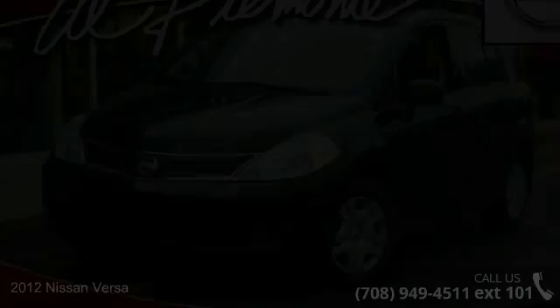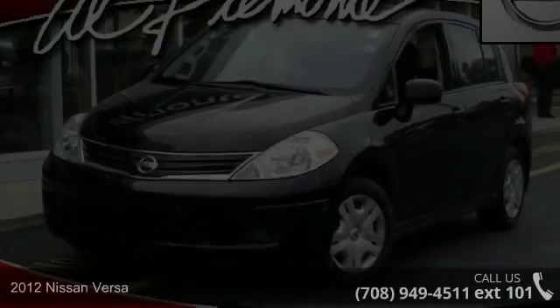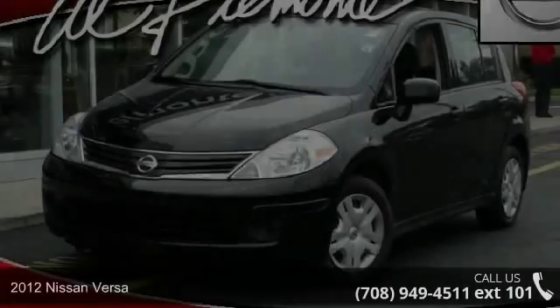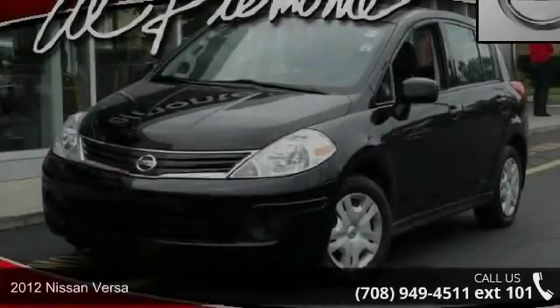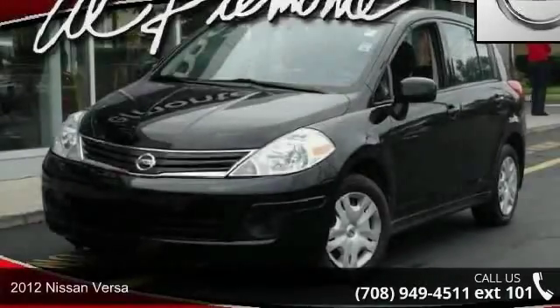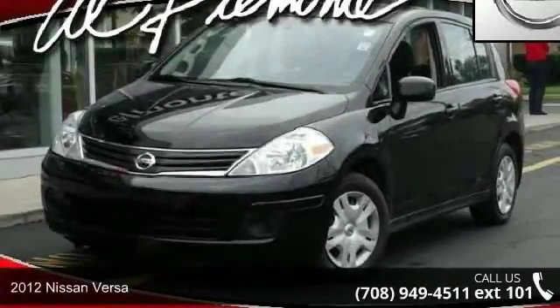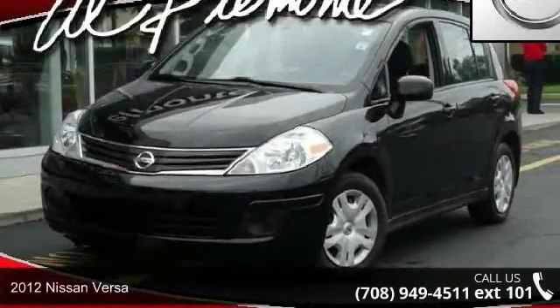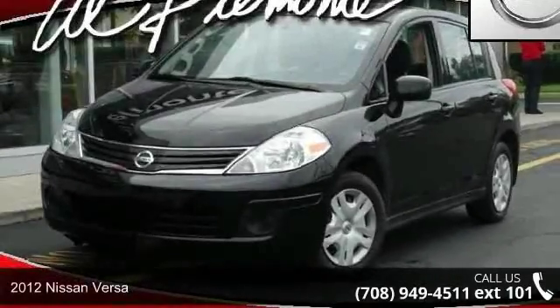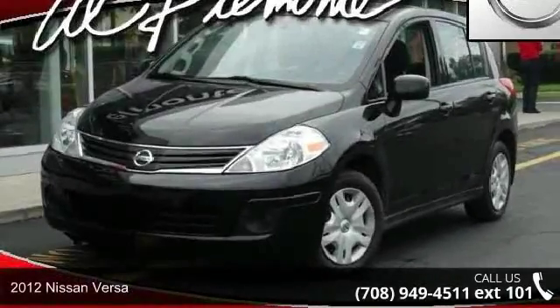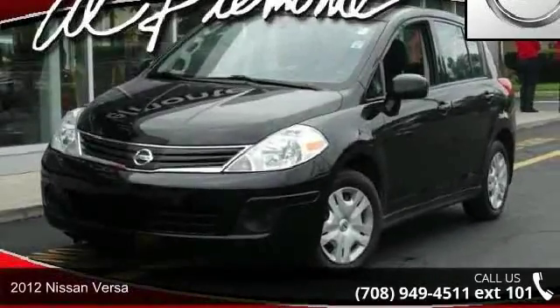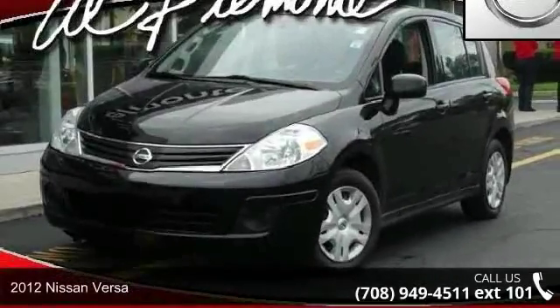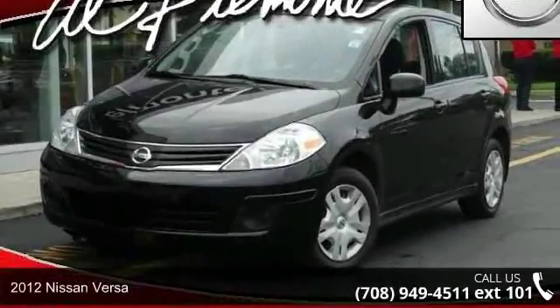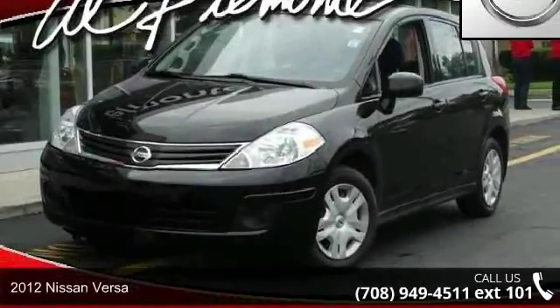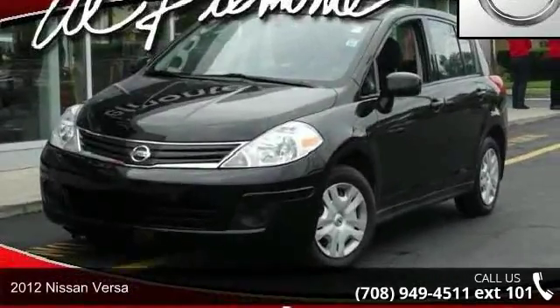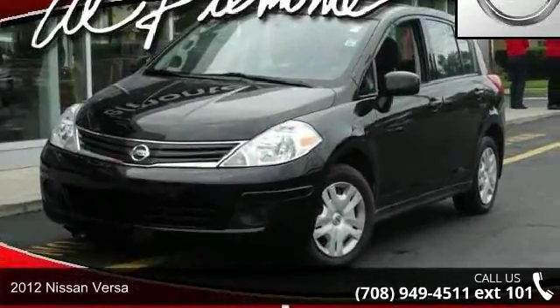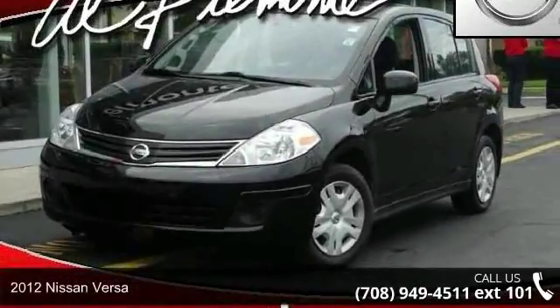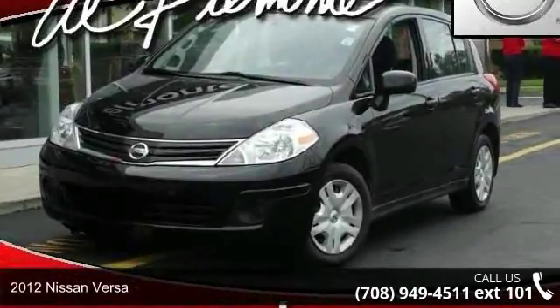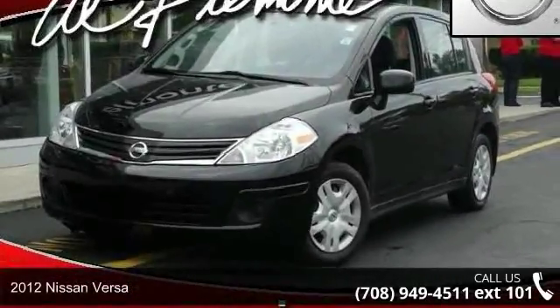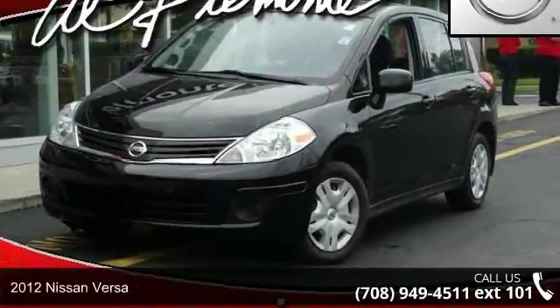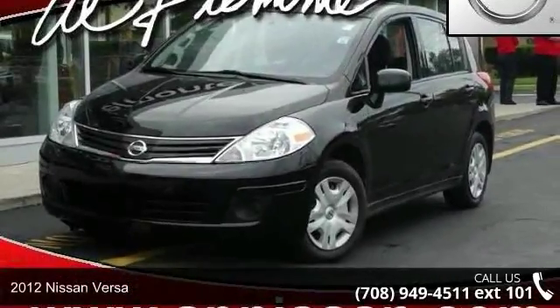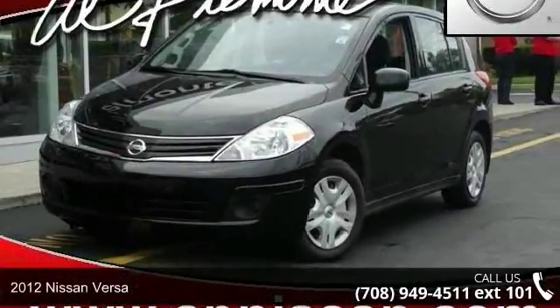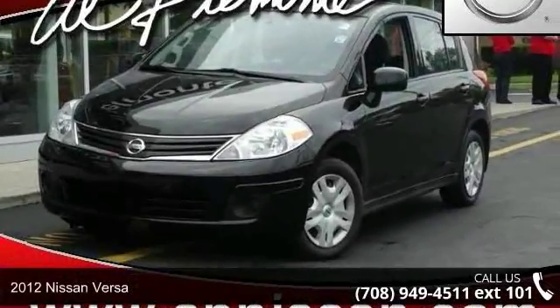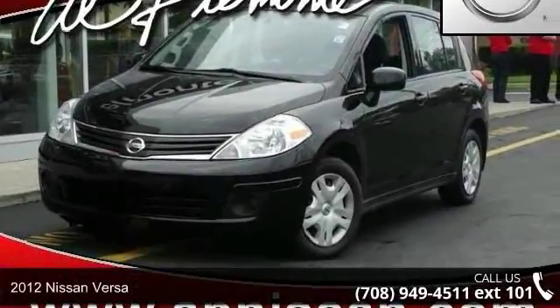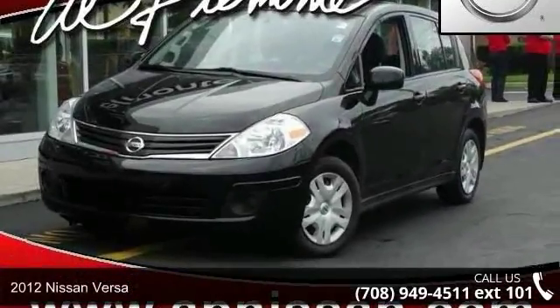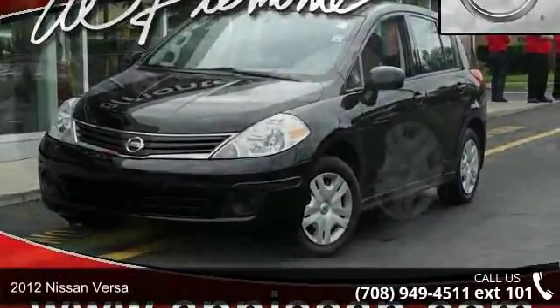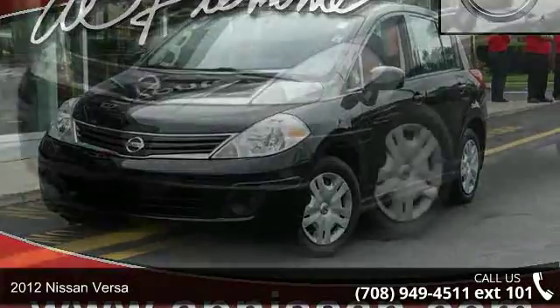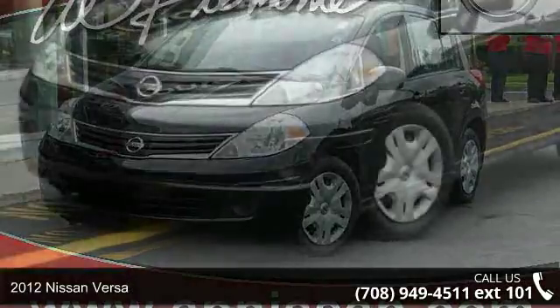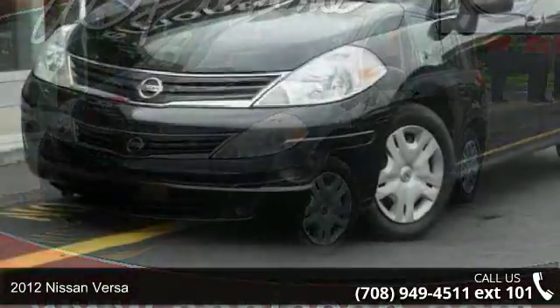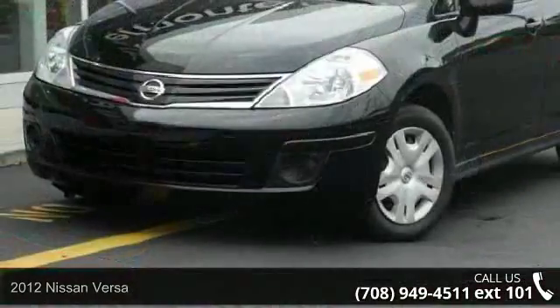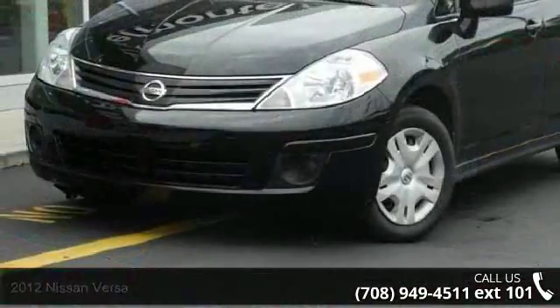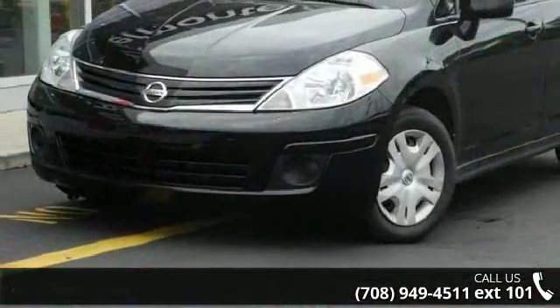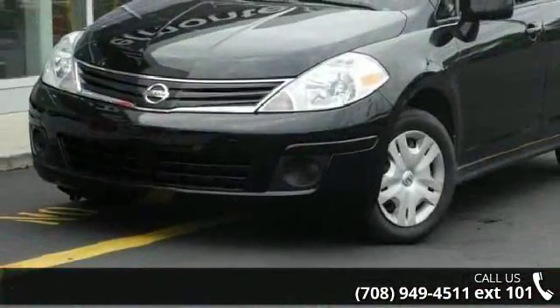Check out this 2012 Nissan Versa. If you are looking for a first-rate auto, this one could be yours today.